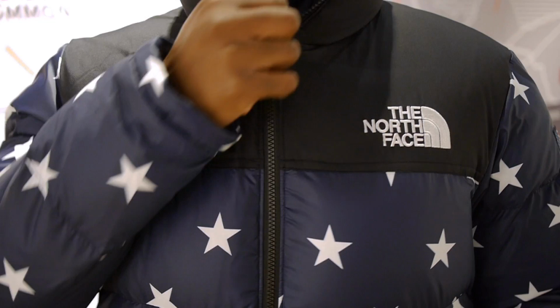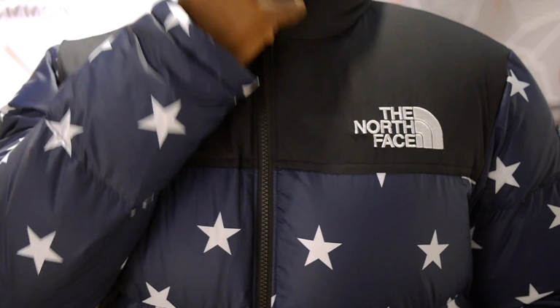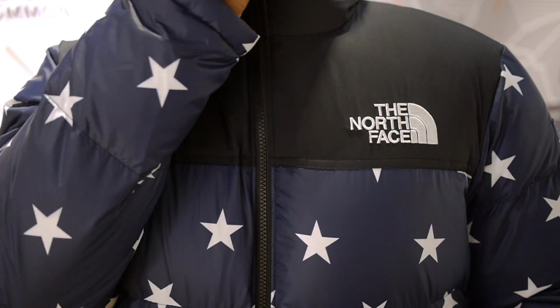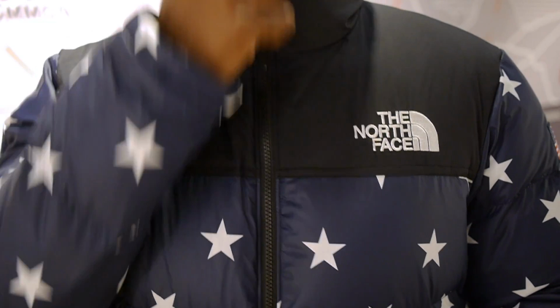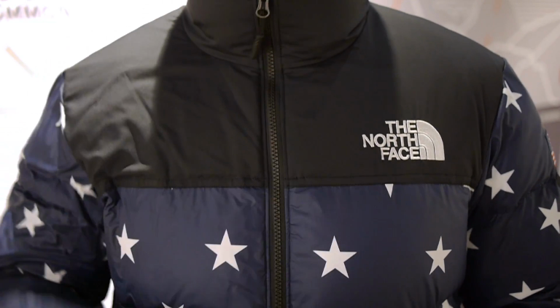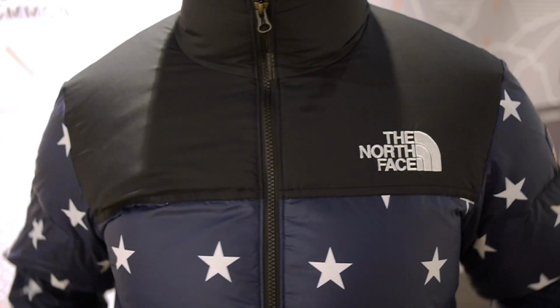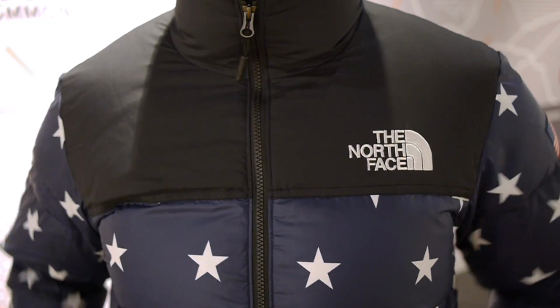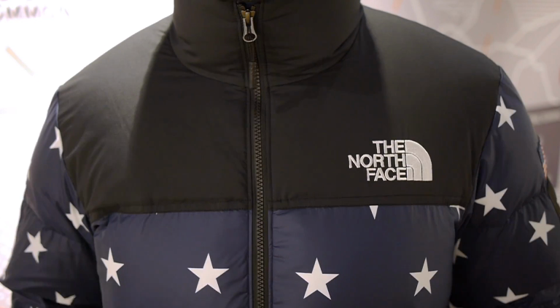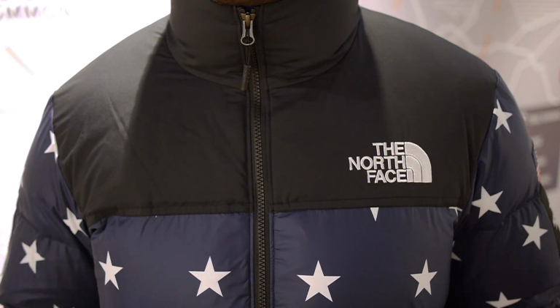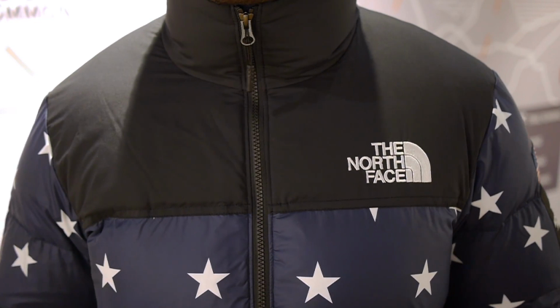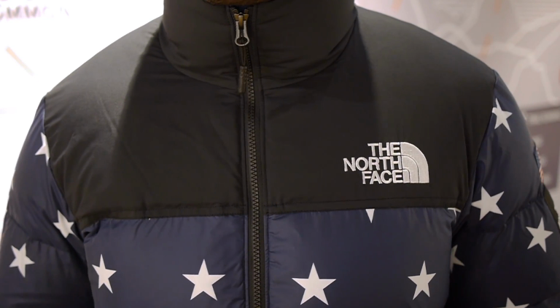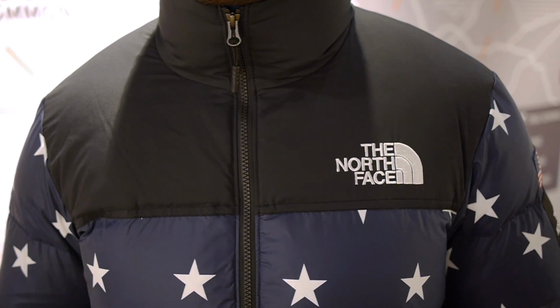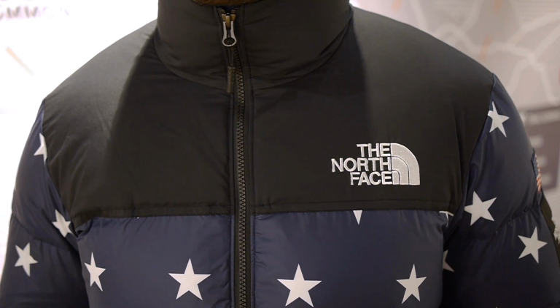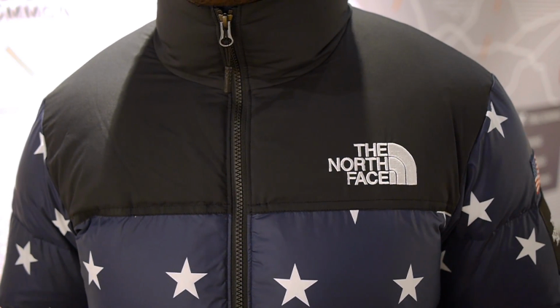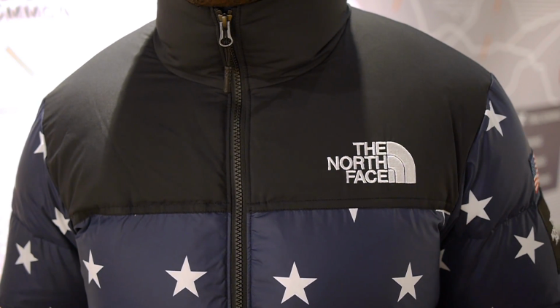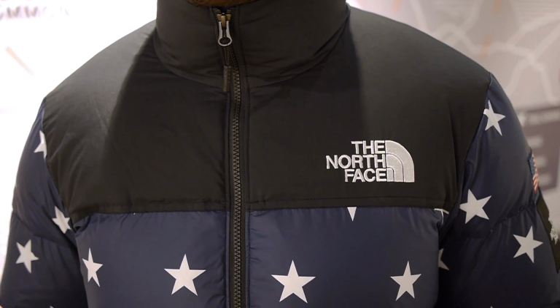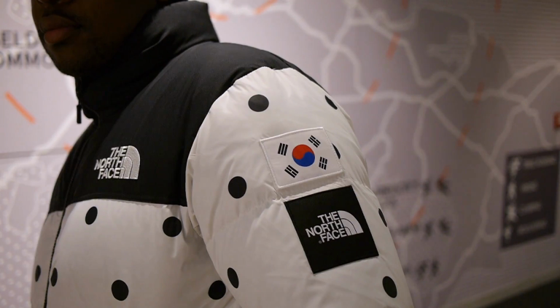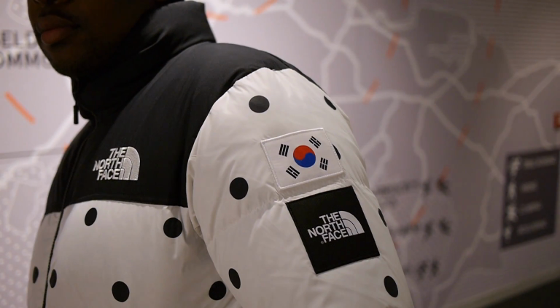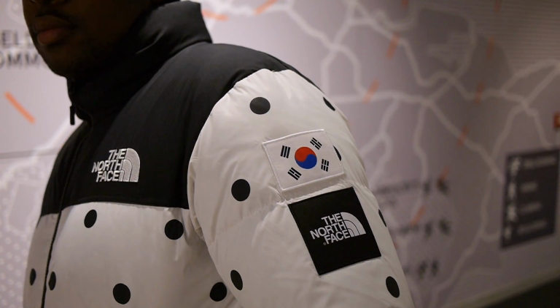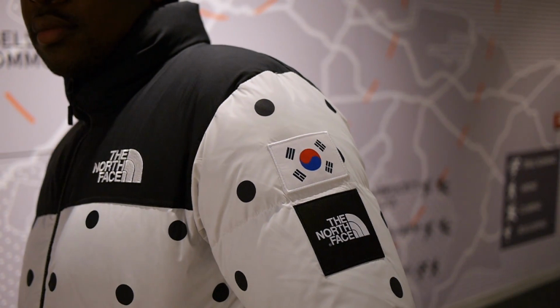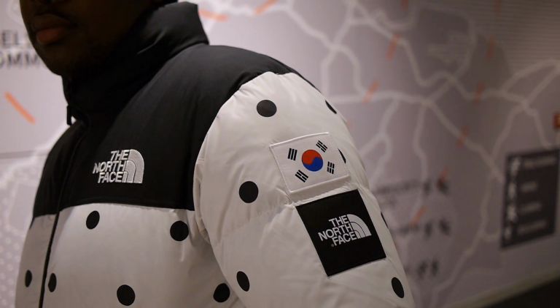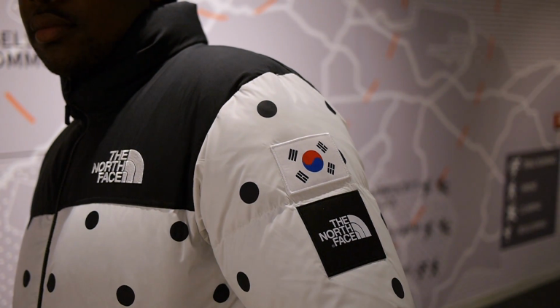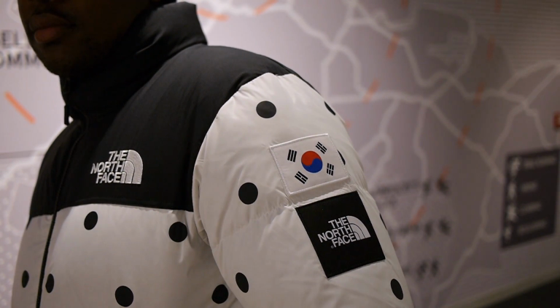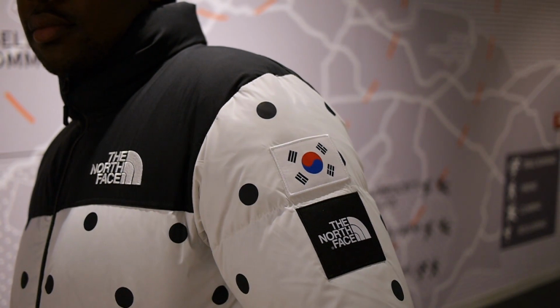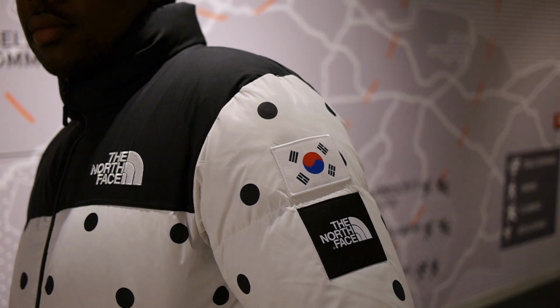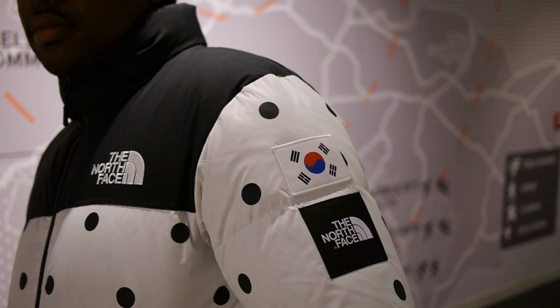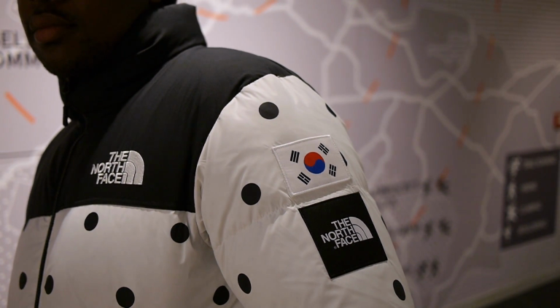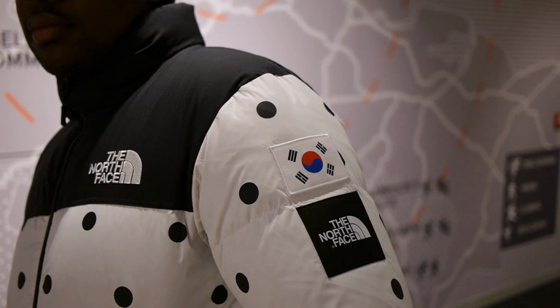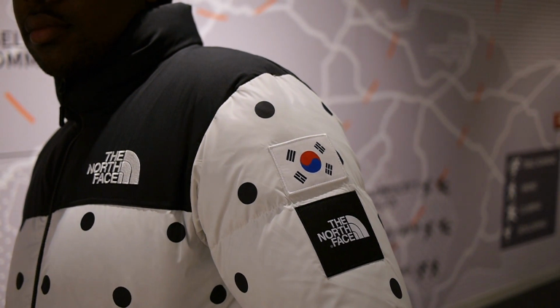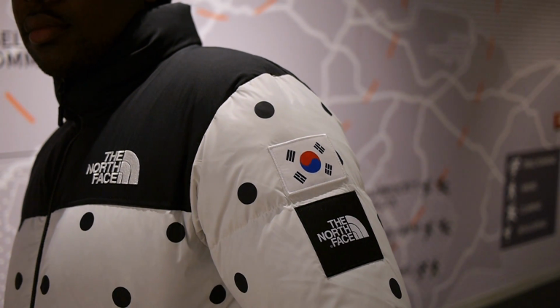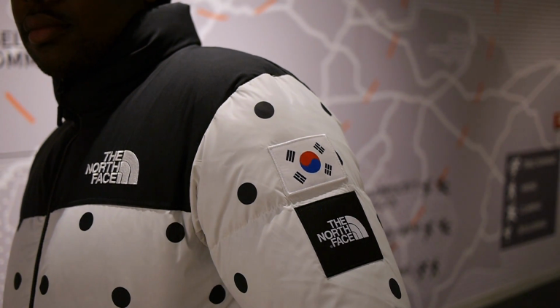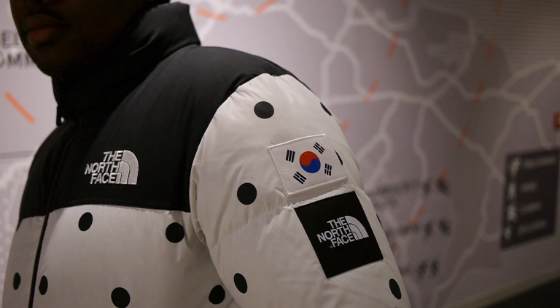Hey guys, my name is Sam and today I want to take a quick look at the Nupsy jackets from the international collection by The North Face.